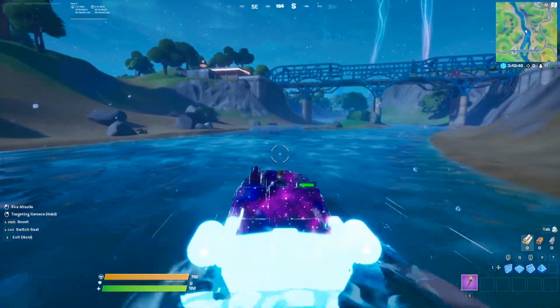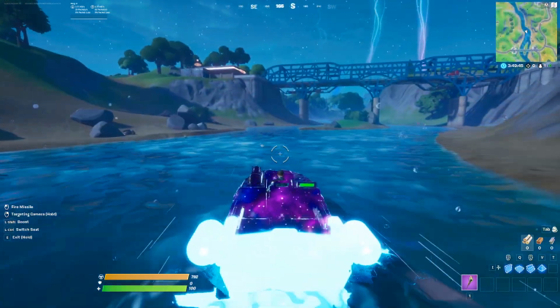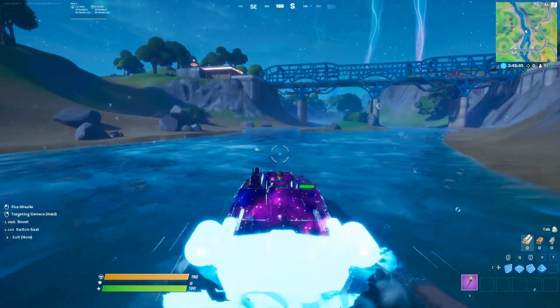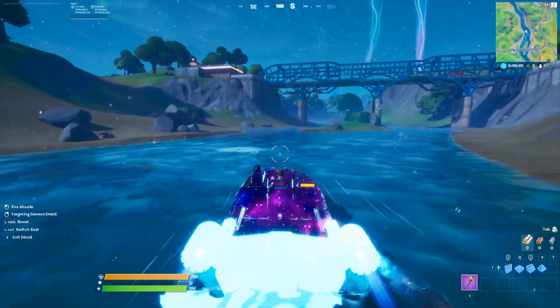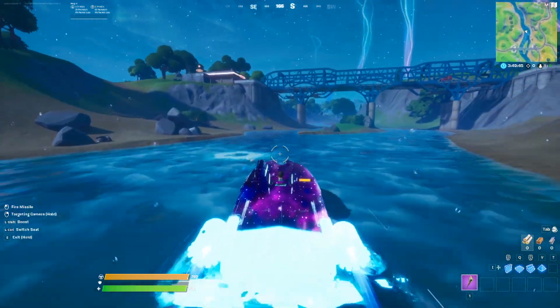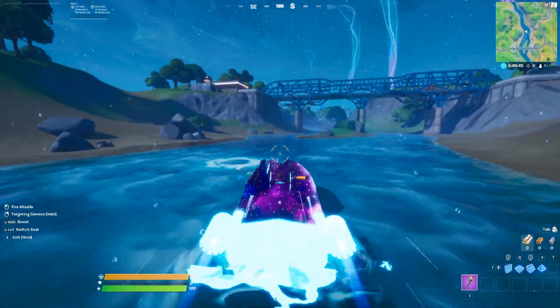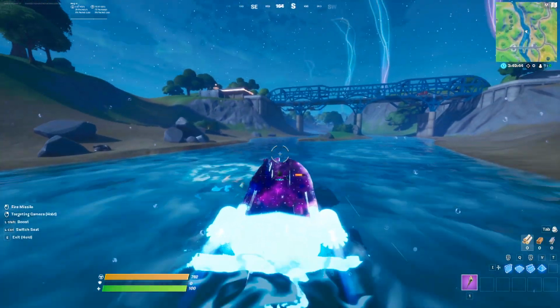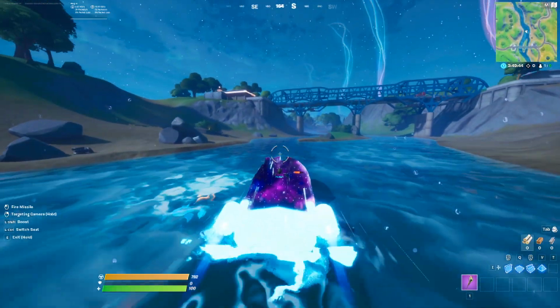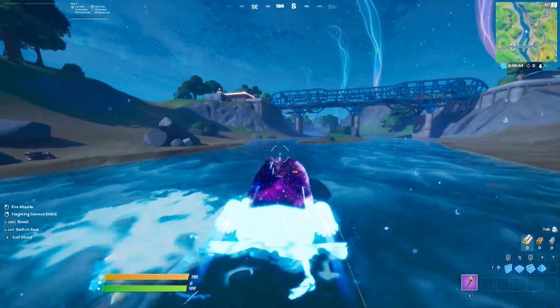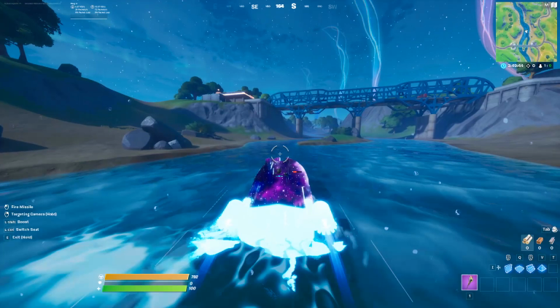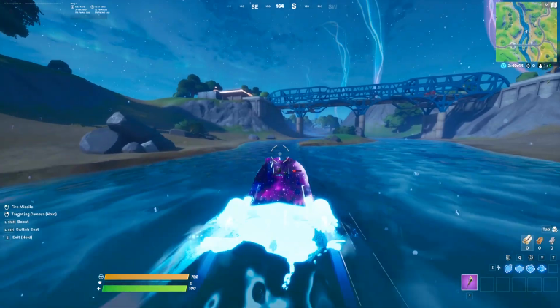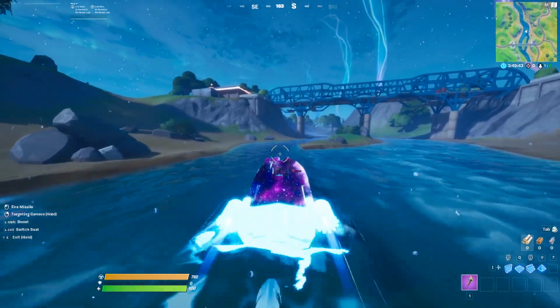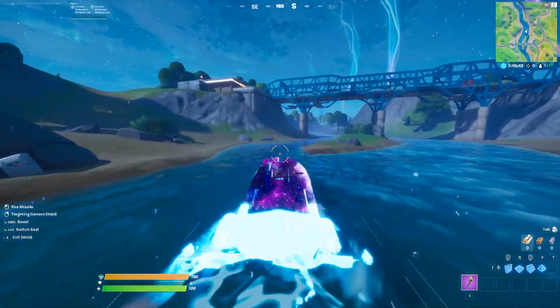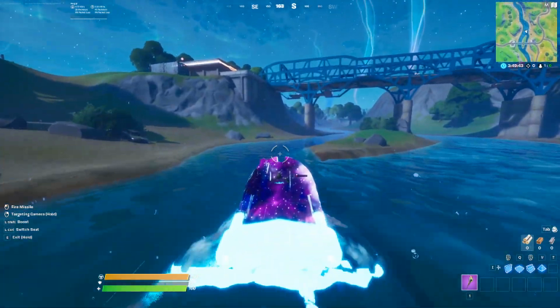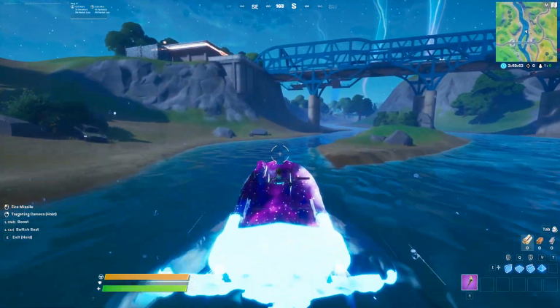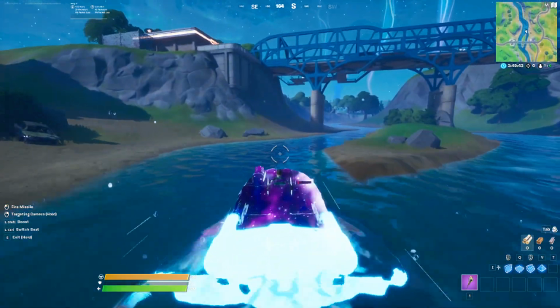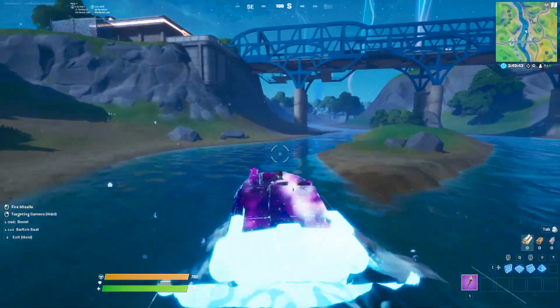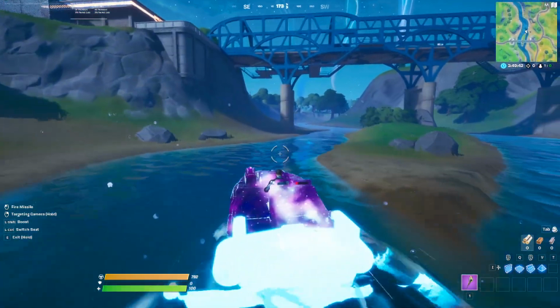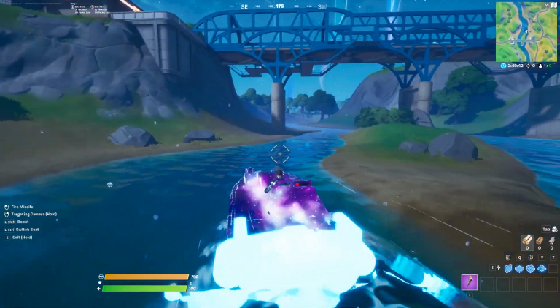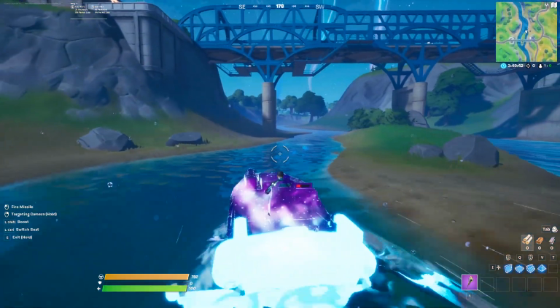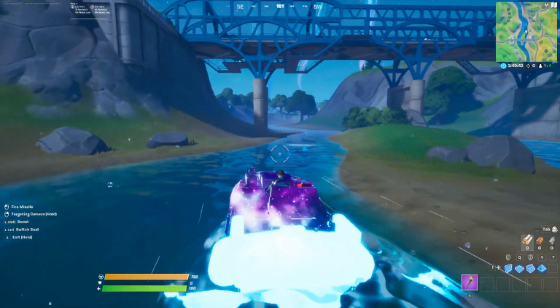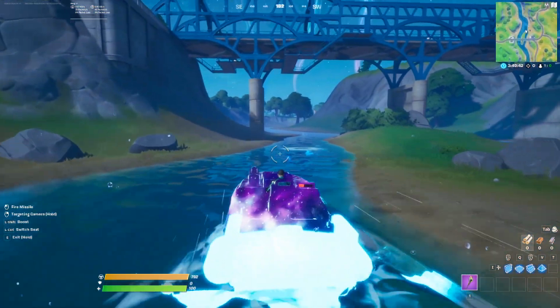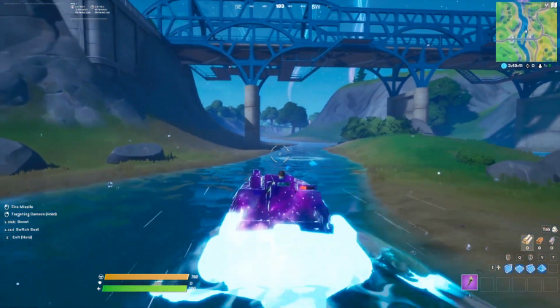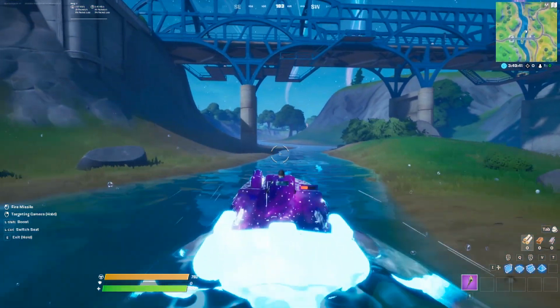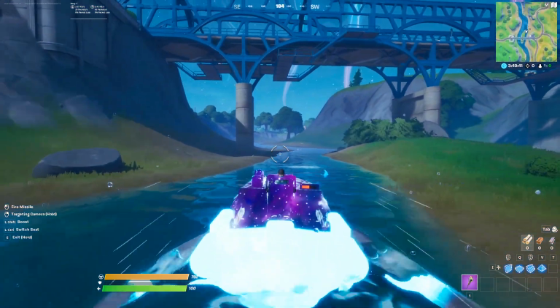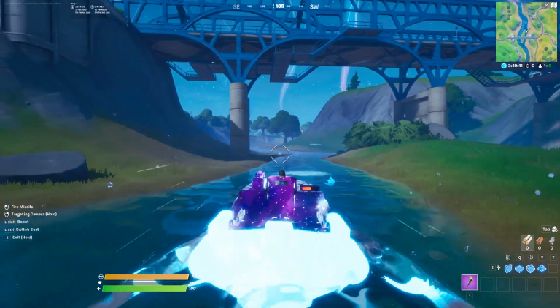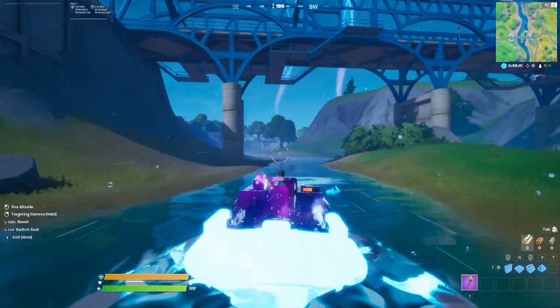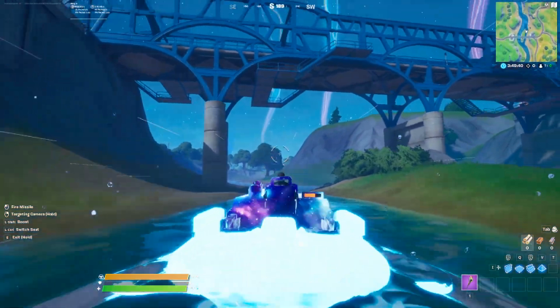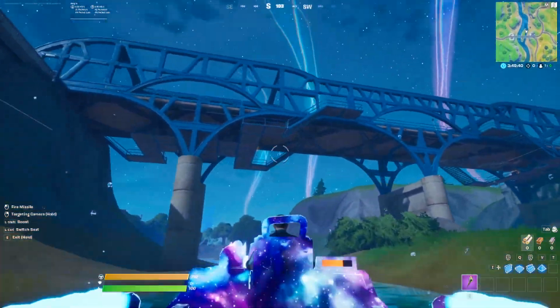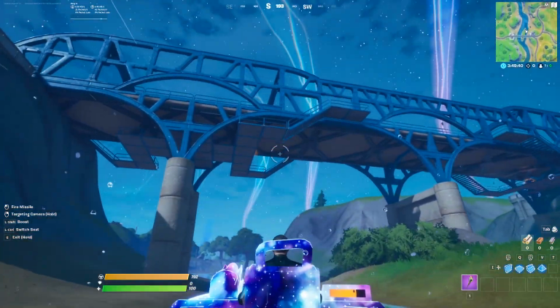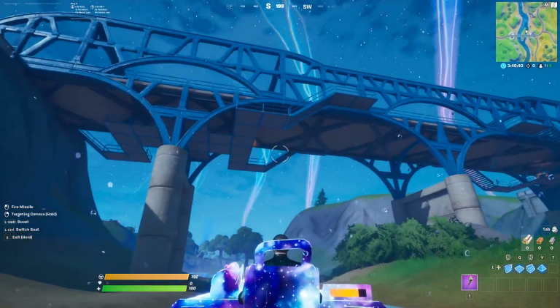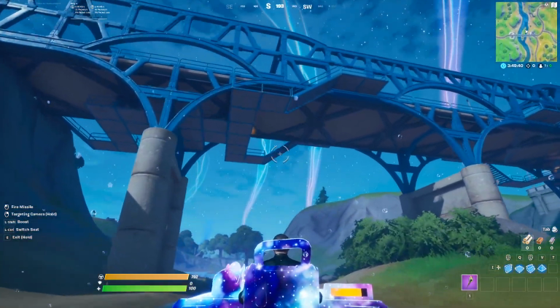The first bridge is the Blue Steel Bridge, which can be found east of Duns Domain.